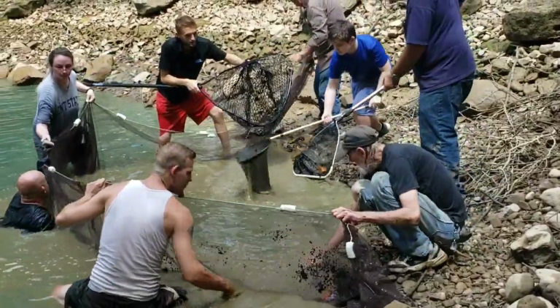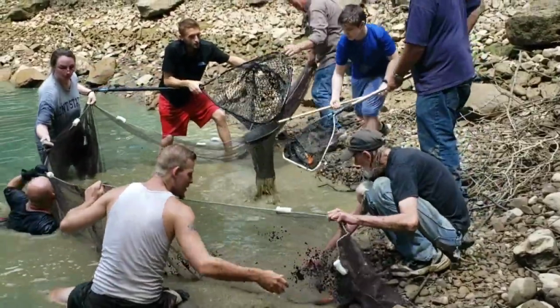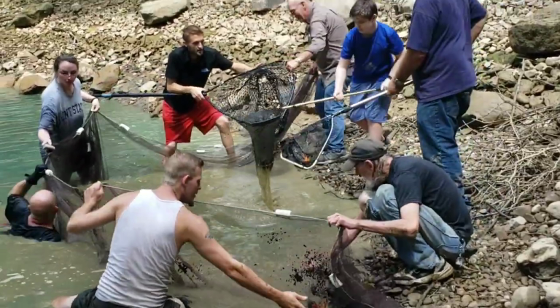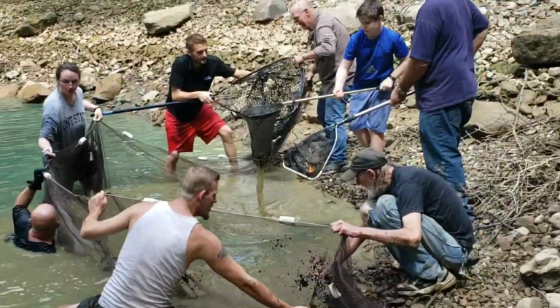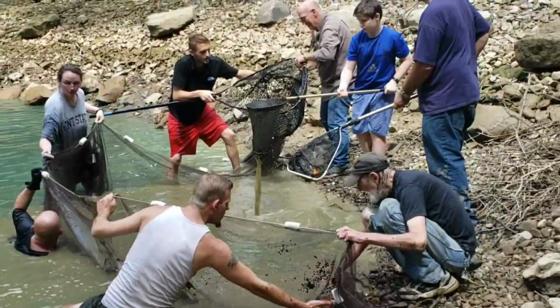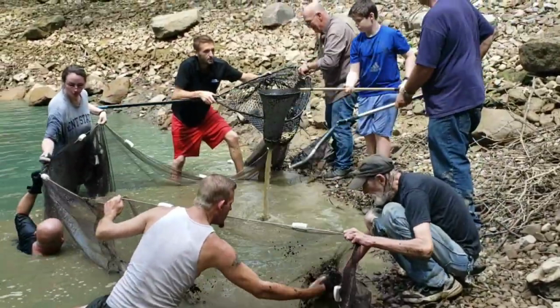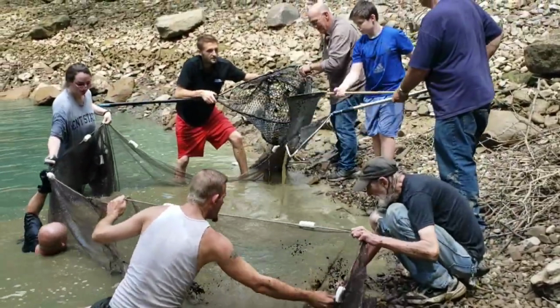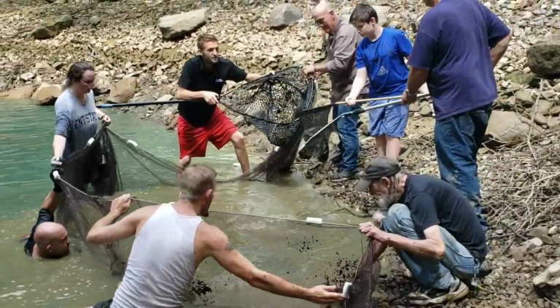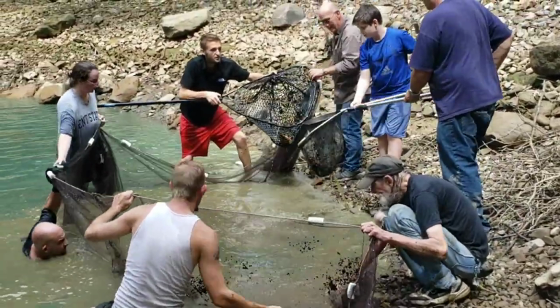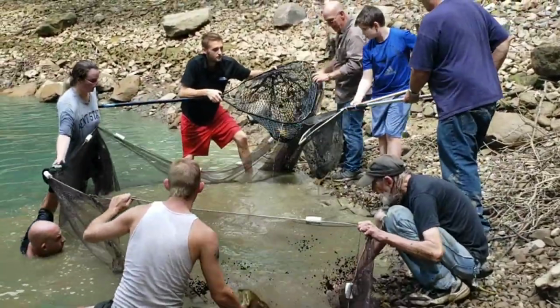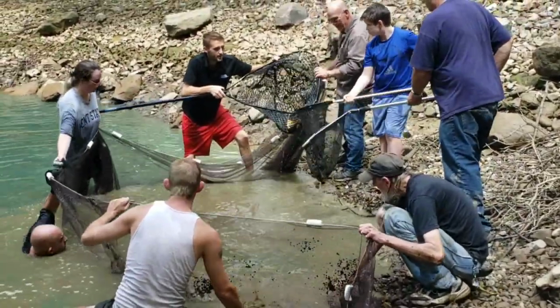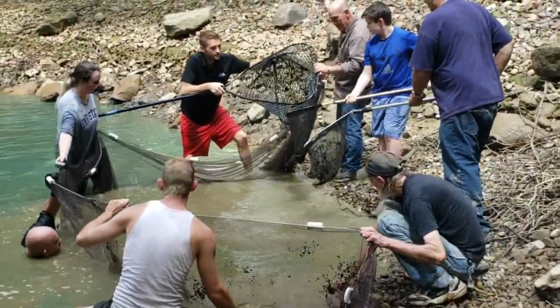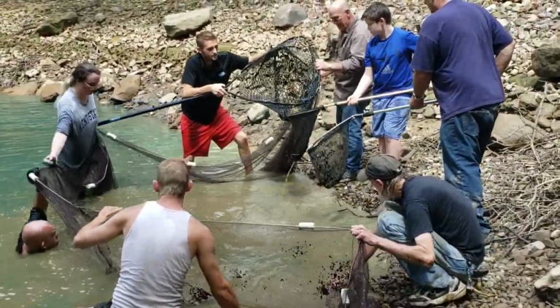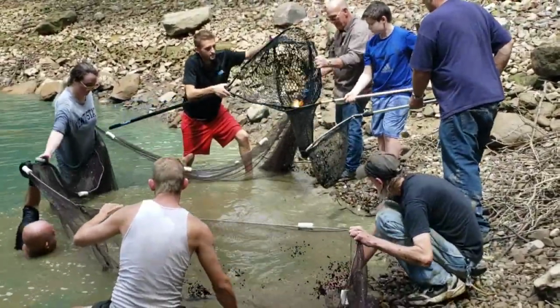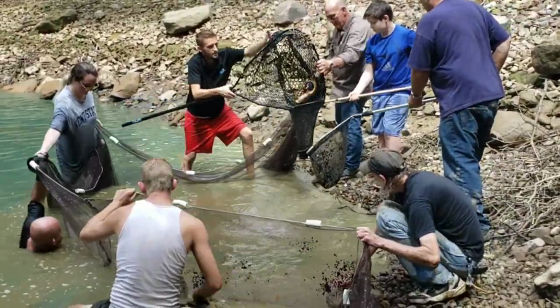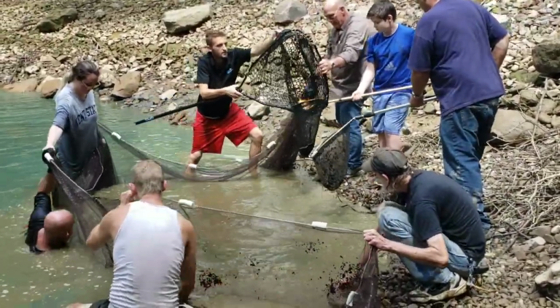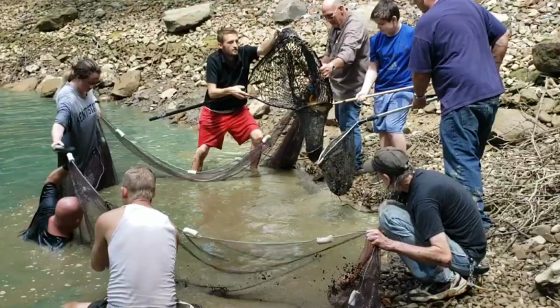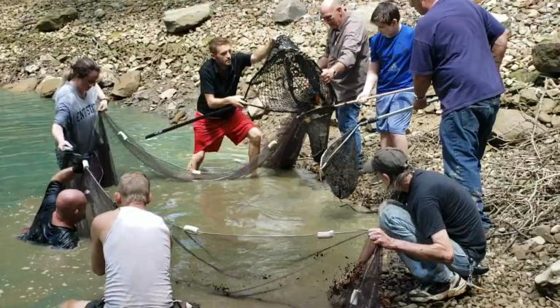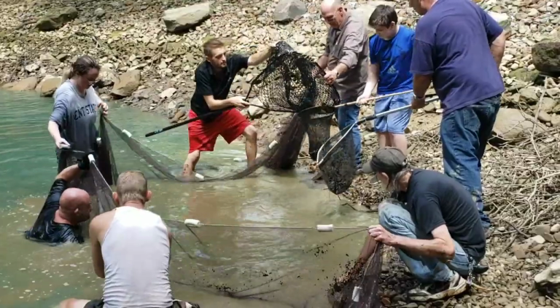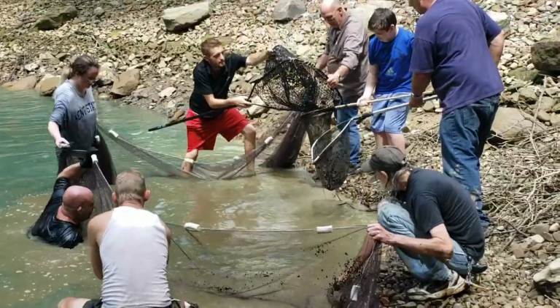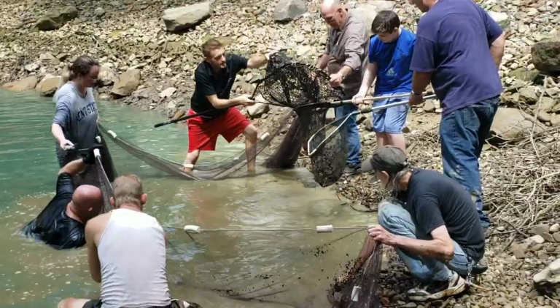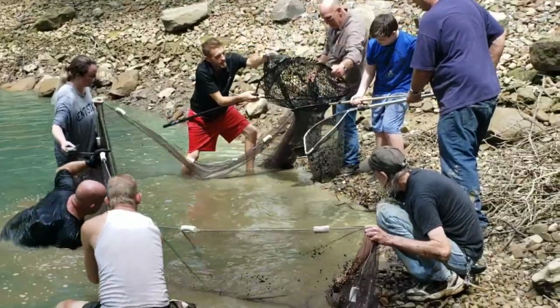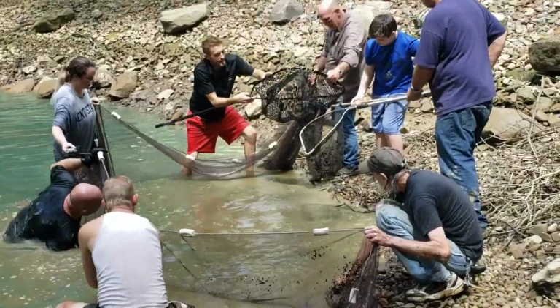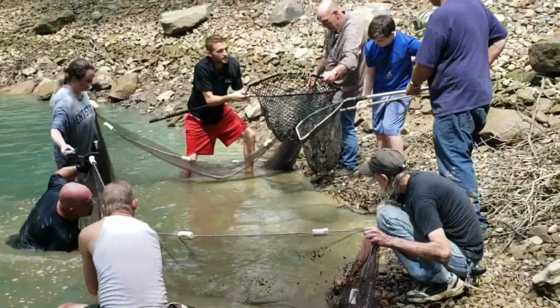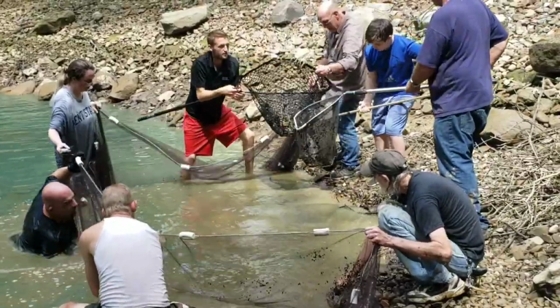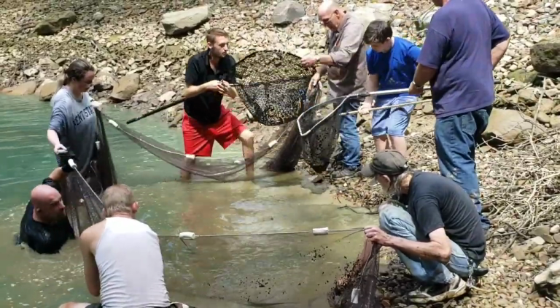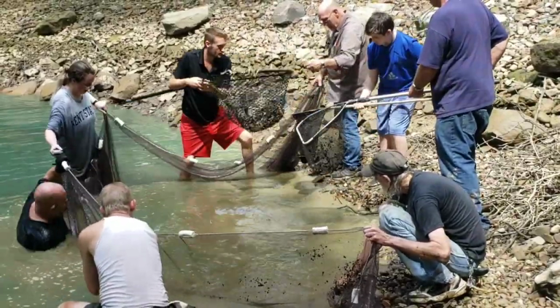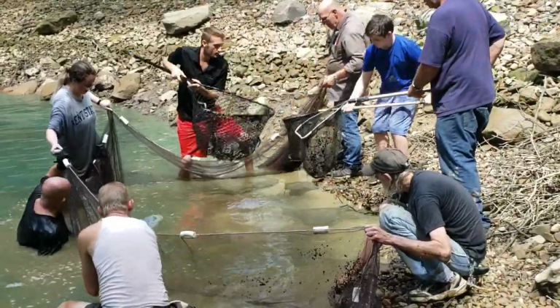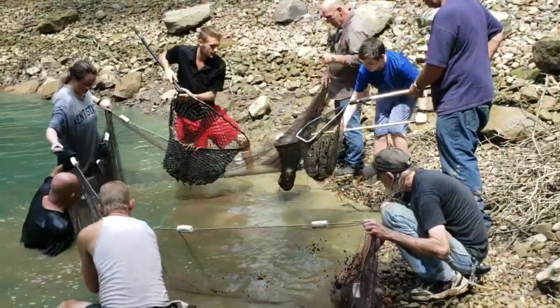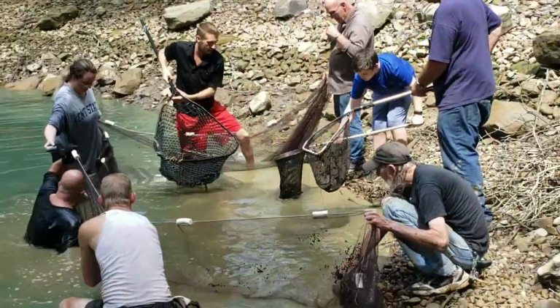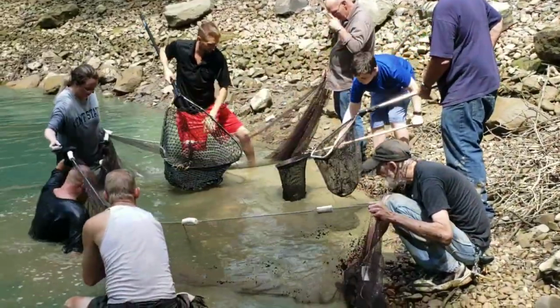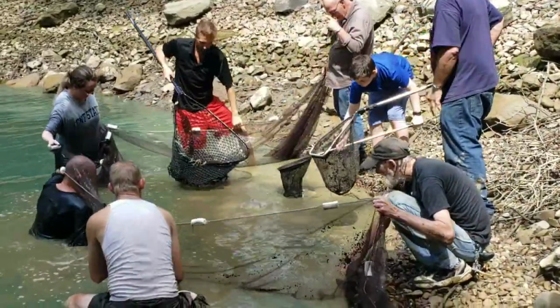Perry, you just hold your net there — I'm going to put these fish into your net. Keep the net in the water so they have room.